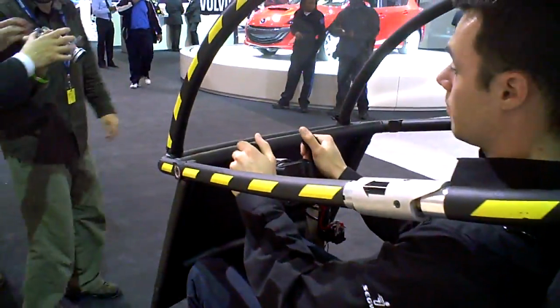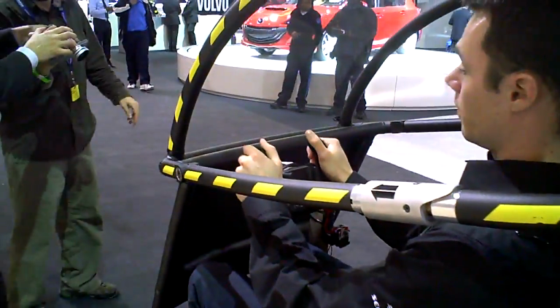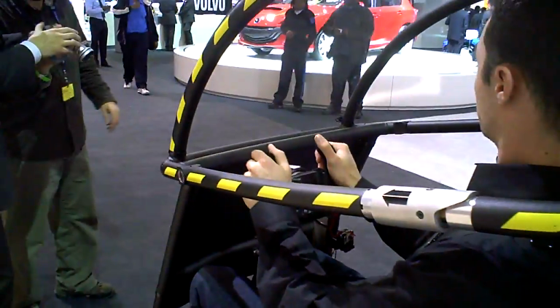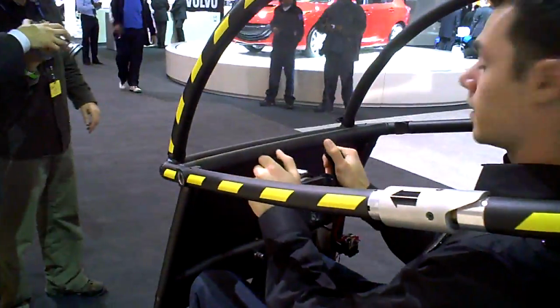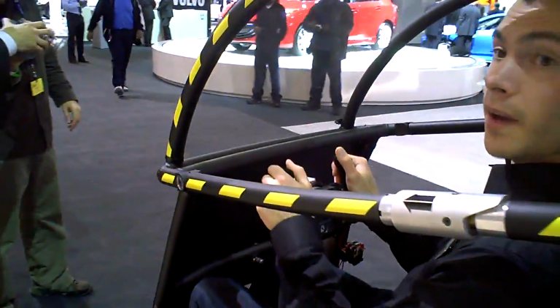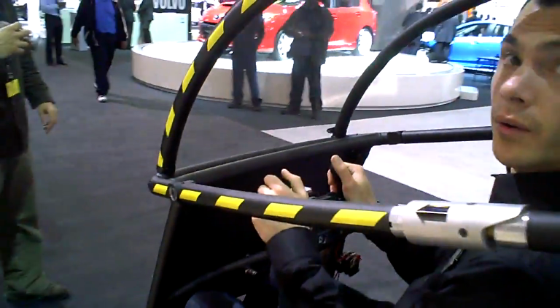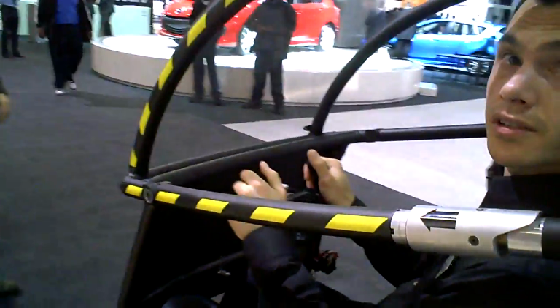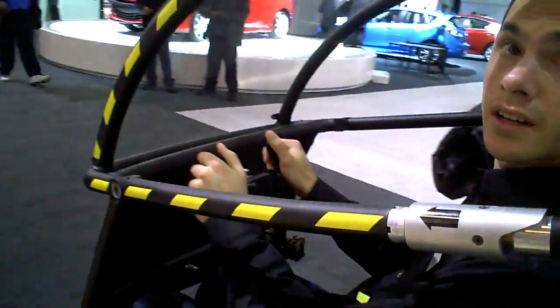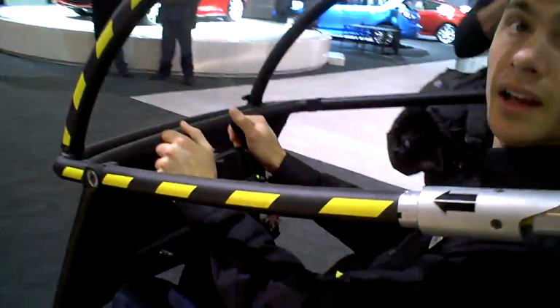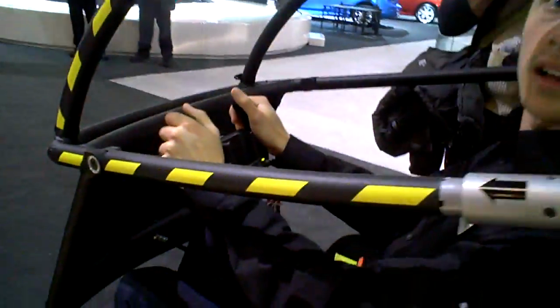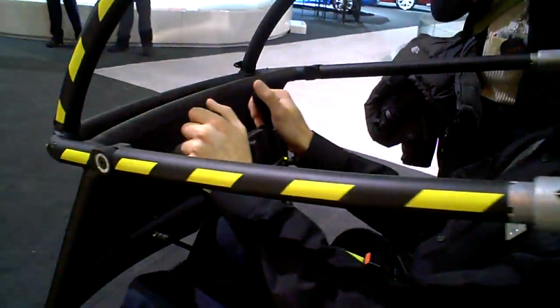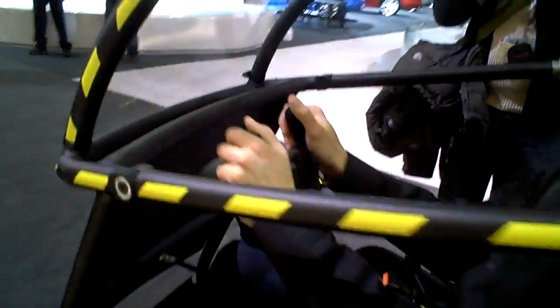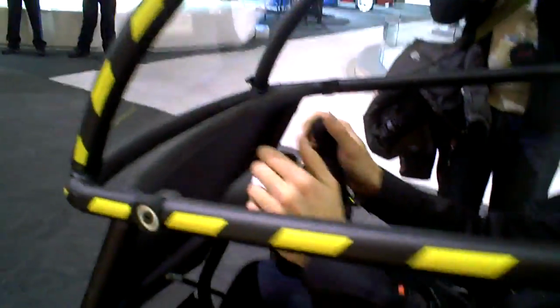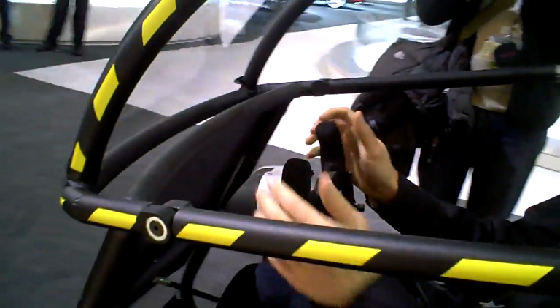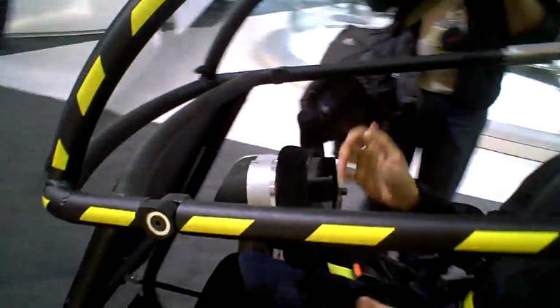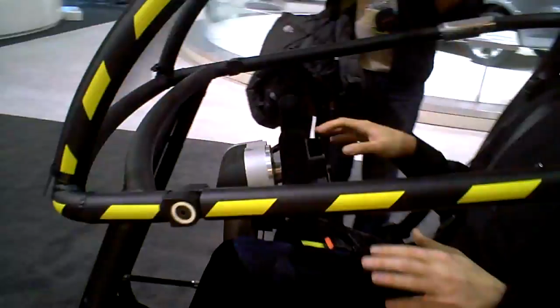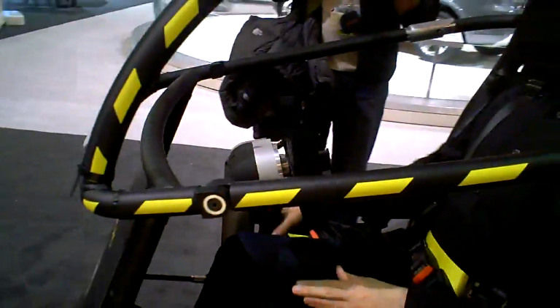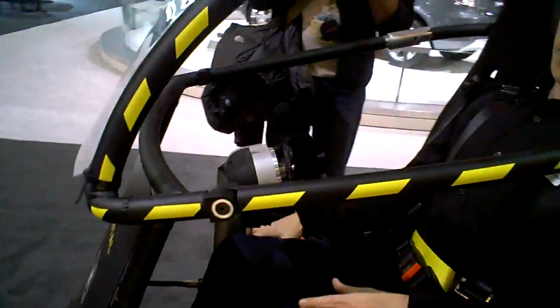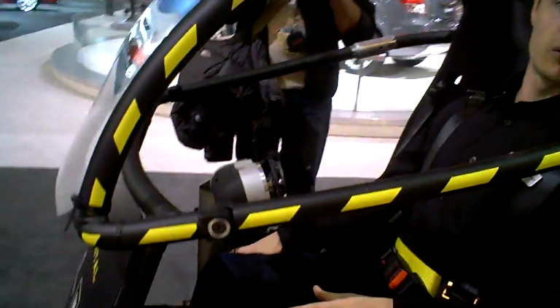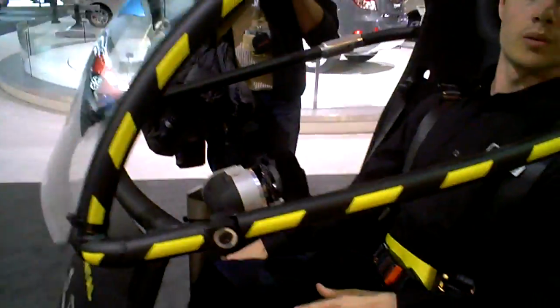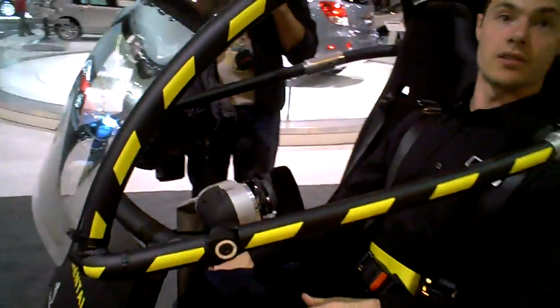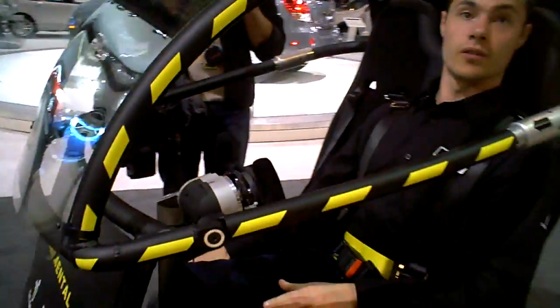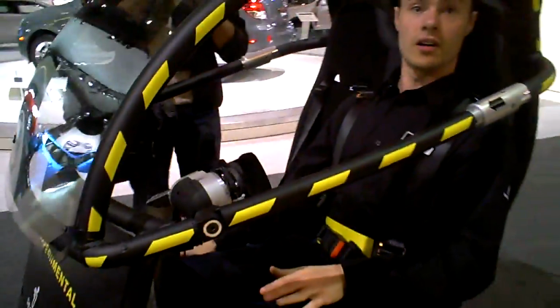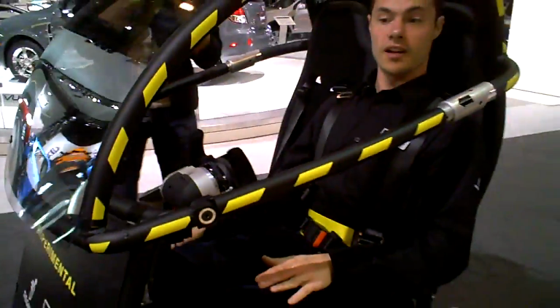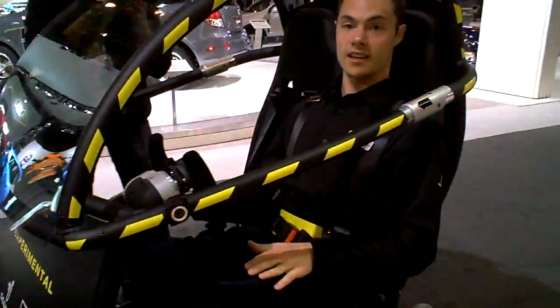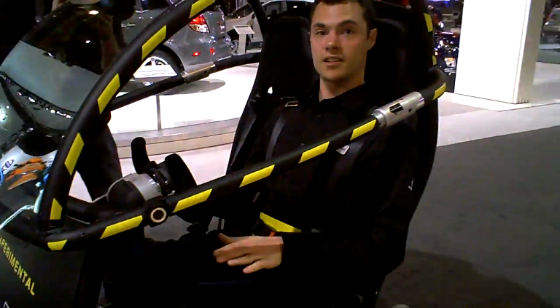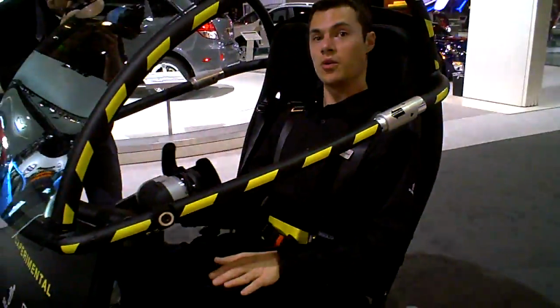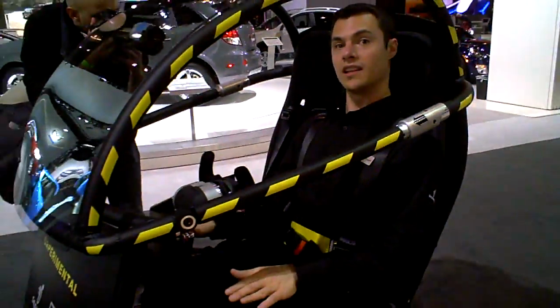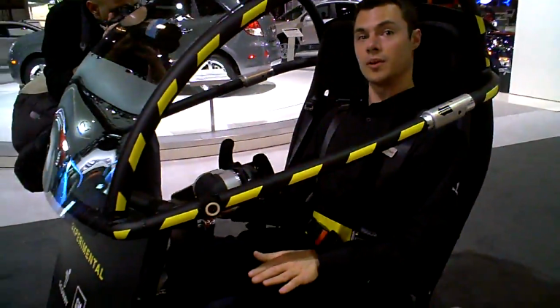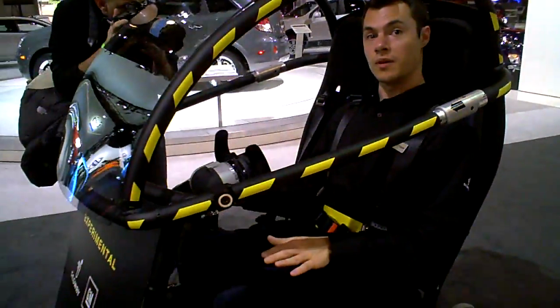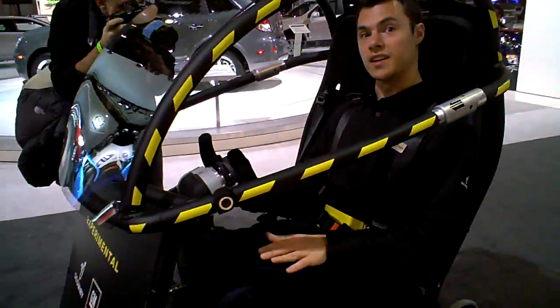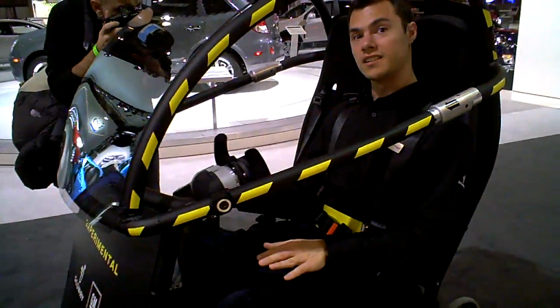If I pull it backwards, I'm going to move back. So because it's linked to the floor, I can control it a little bit with my feet.